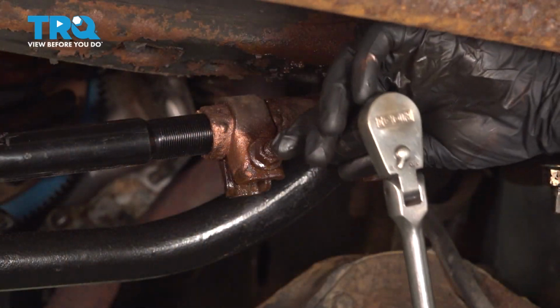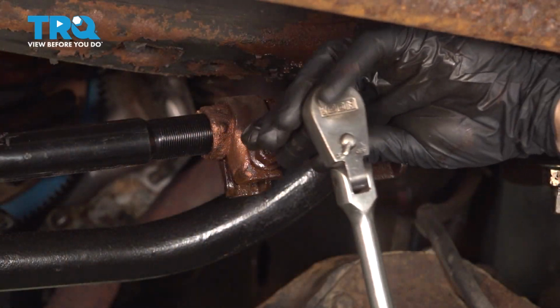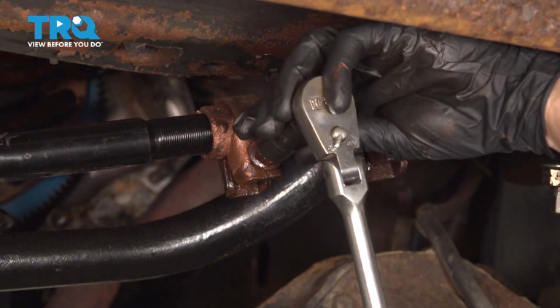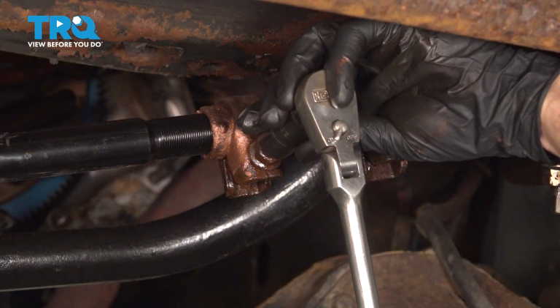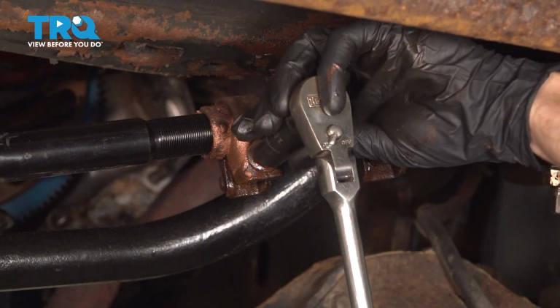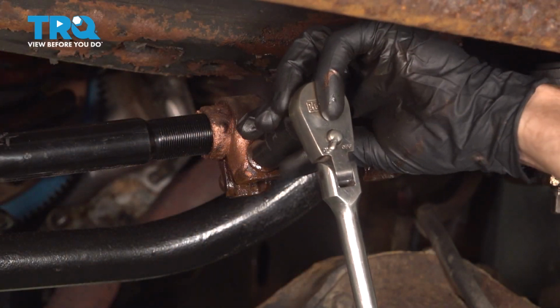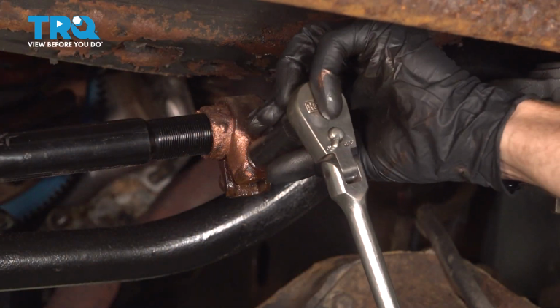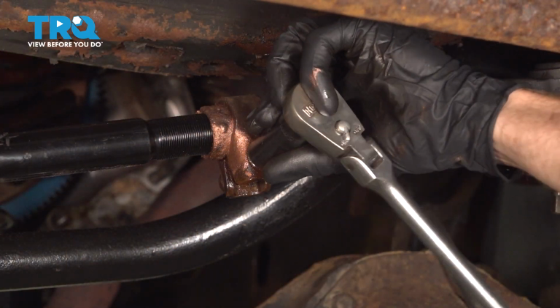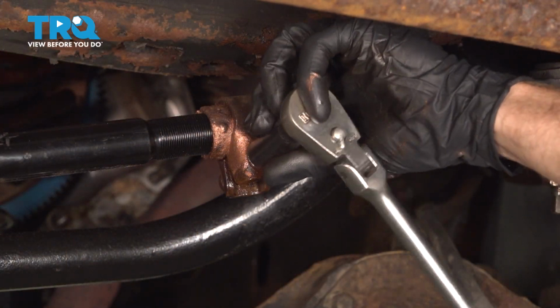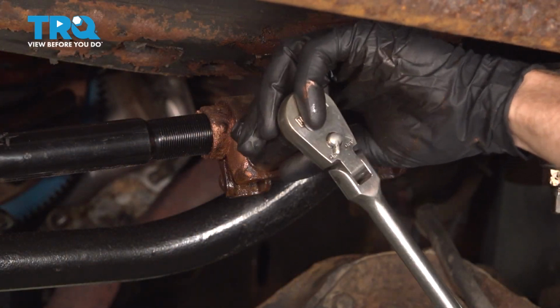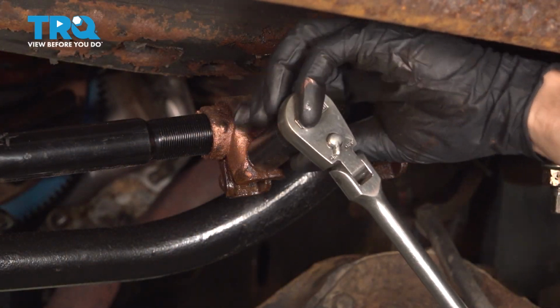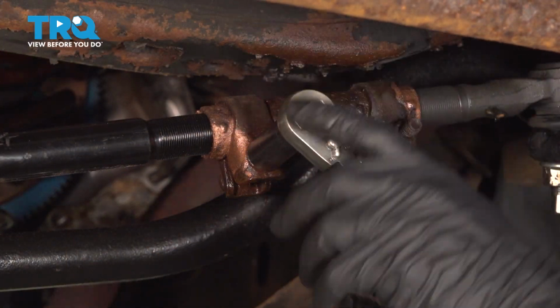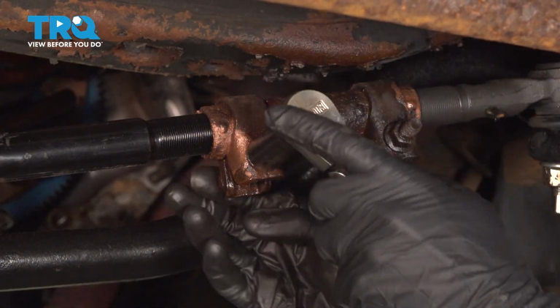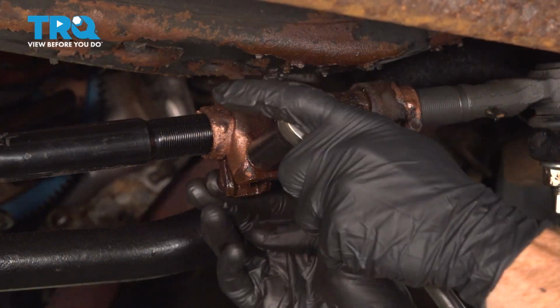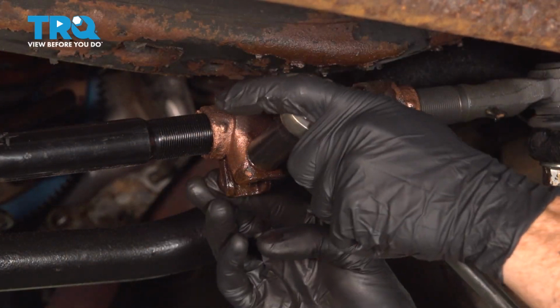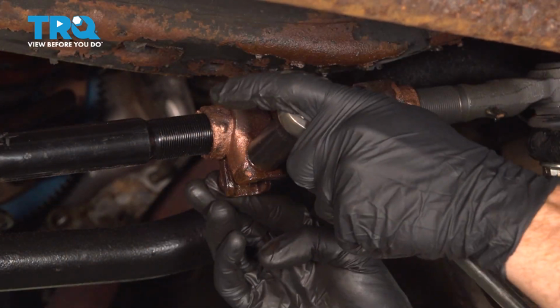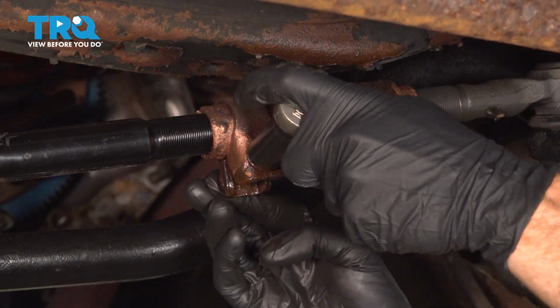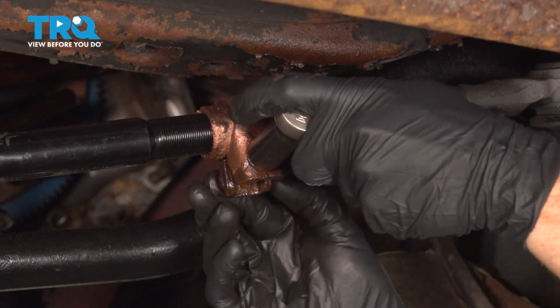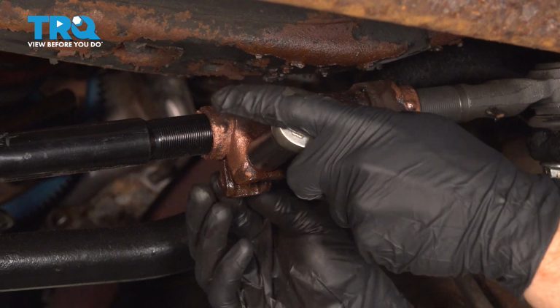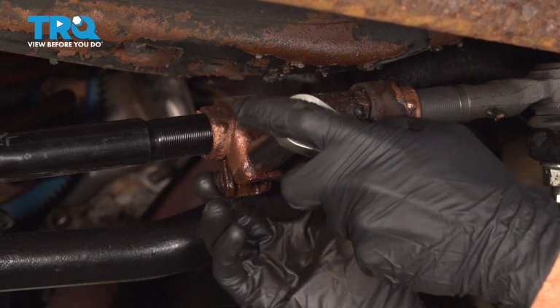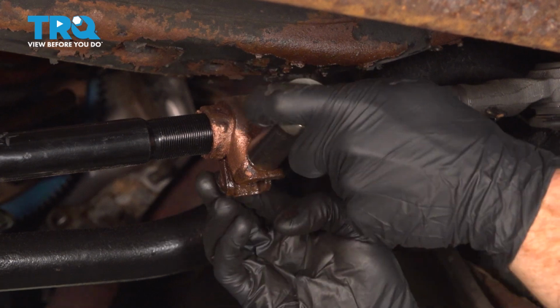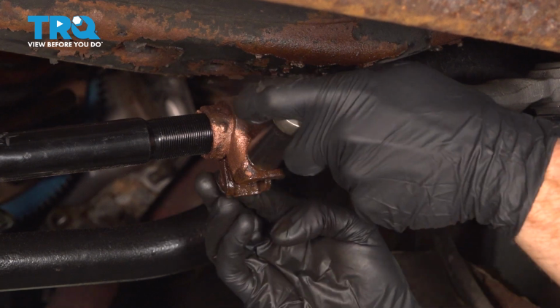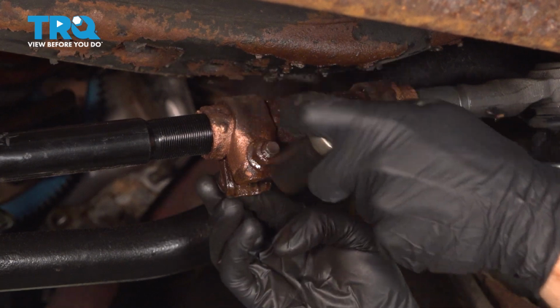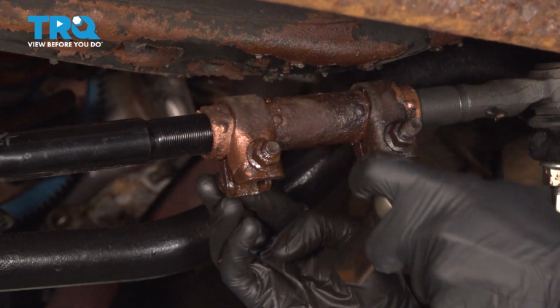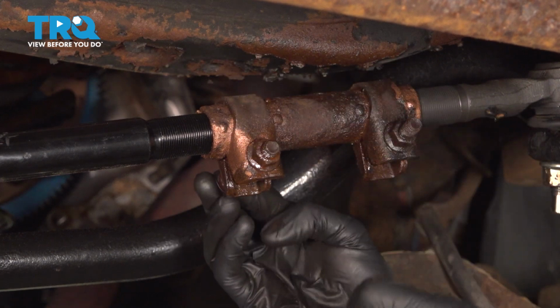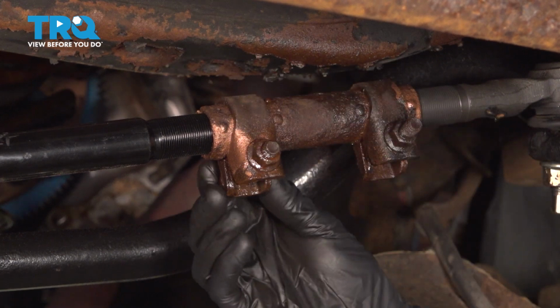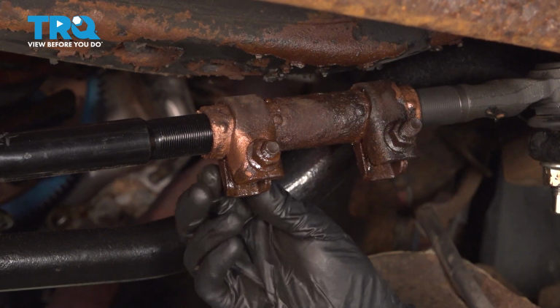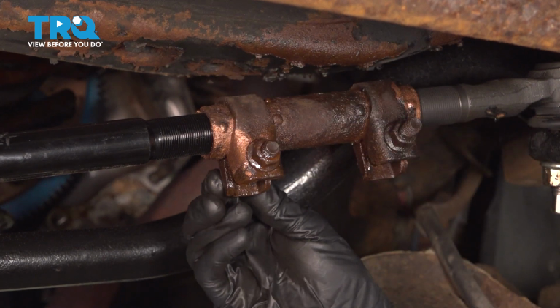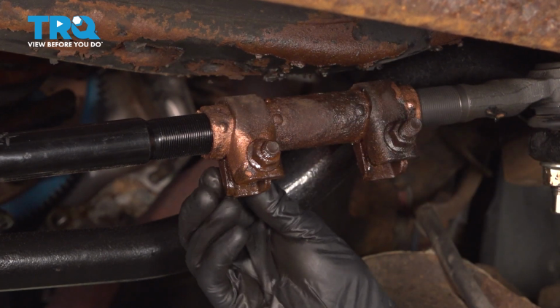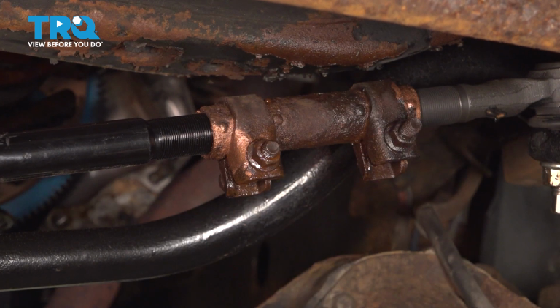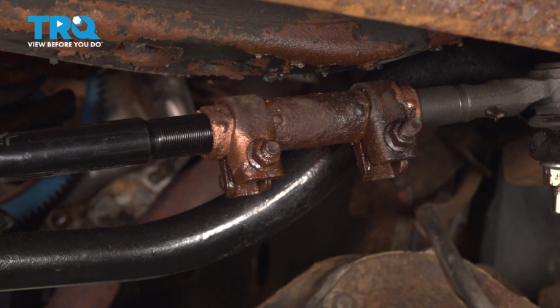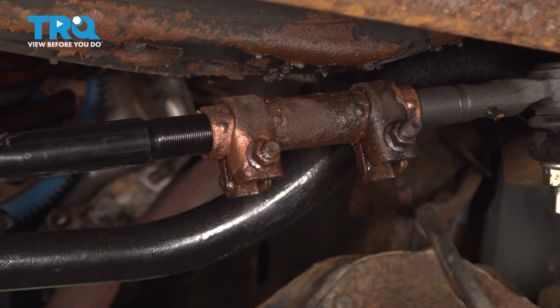We can make our way up here to the jam bolt. We're going to tighten this clamp and then torque it to 40 foot pounds.